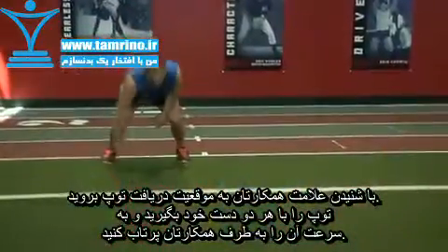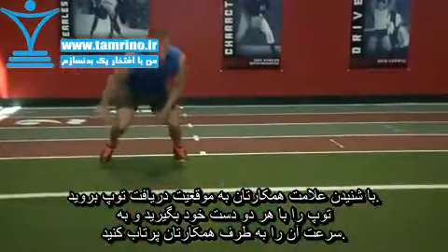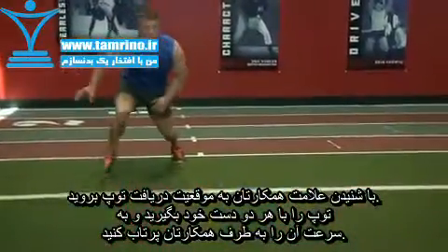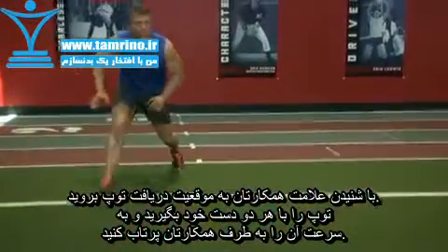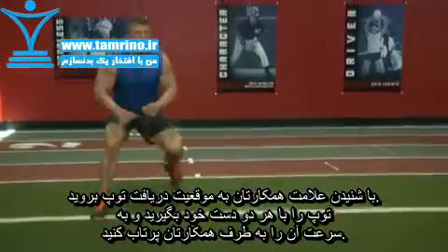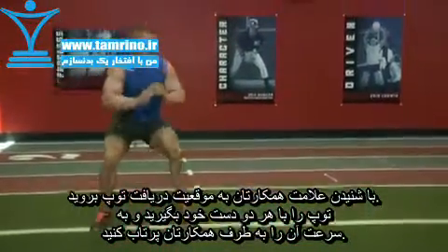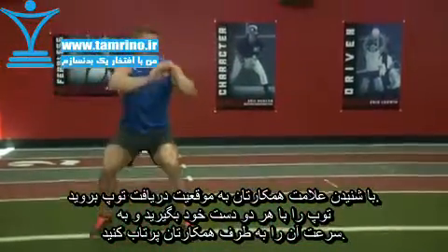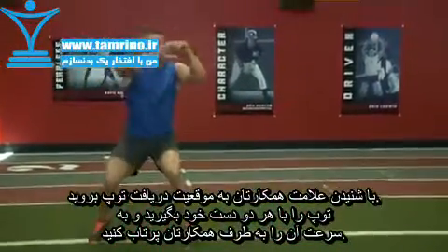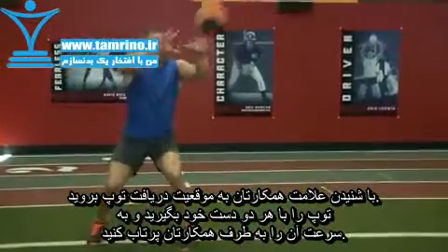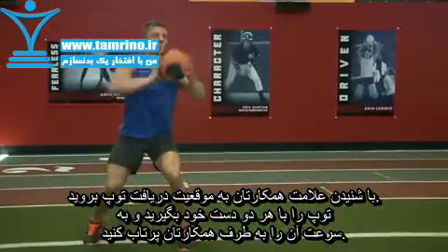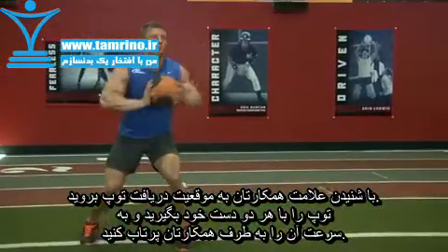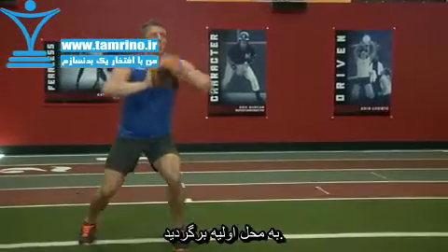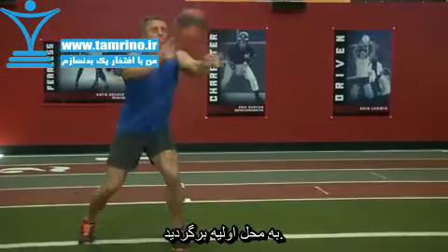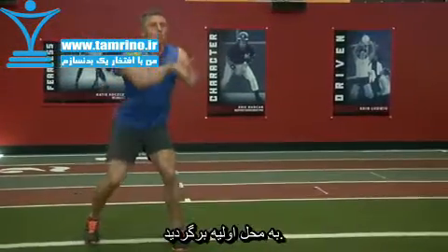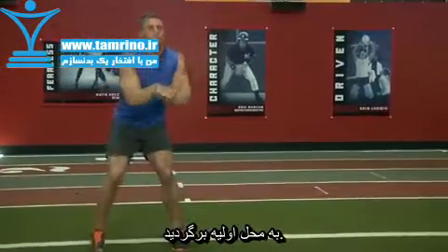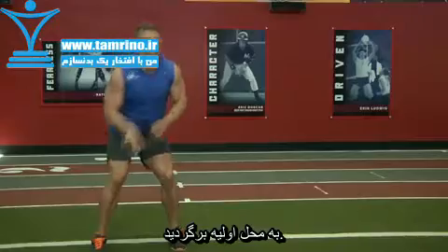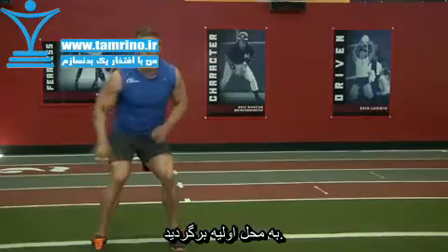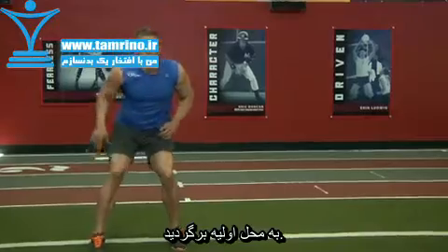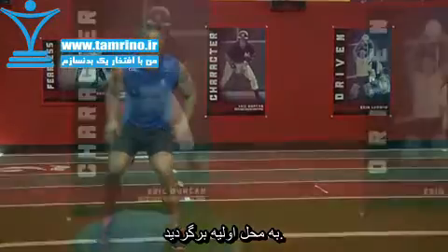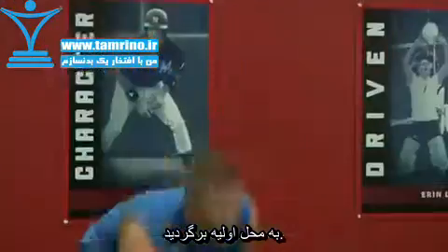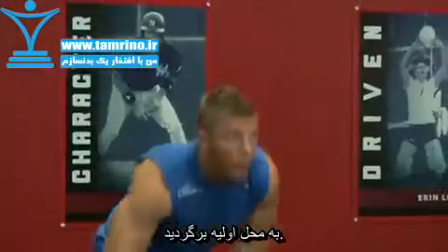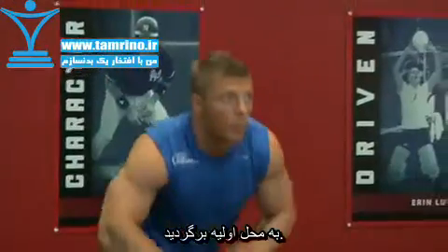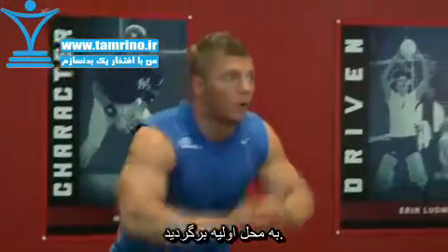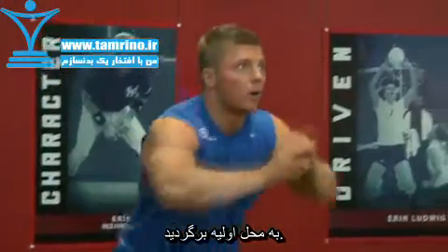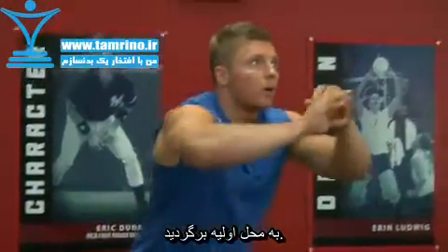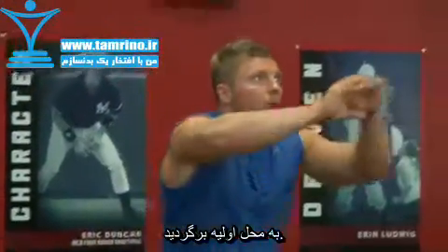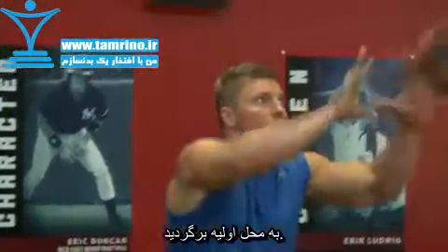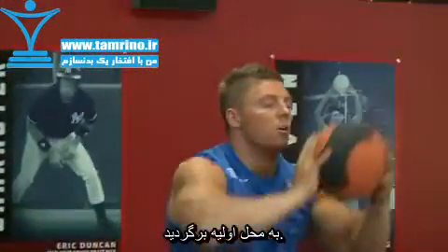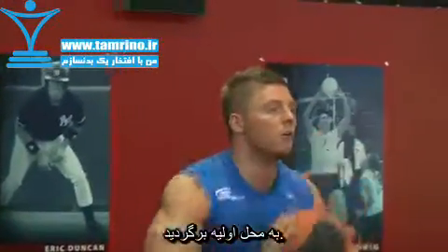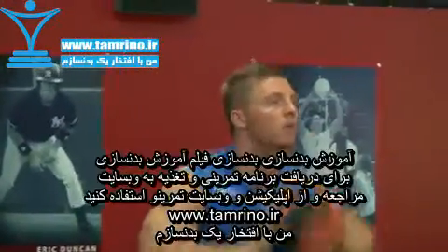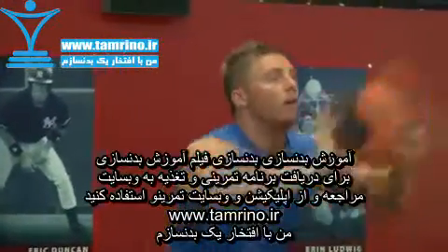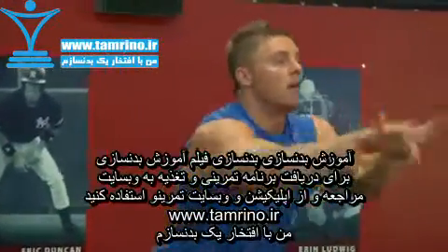Catch the medicine ball with both hands and immediately throw it back to your partner. You can modify this drill by running different routes.